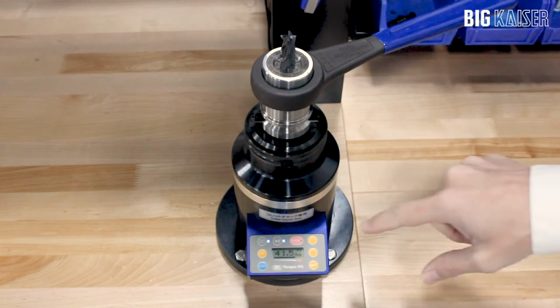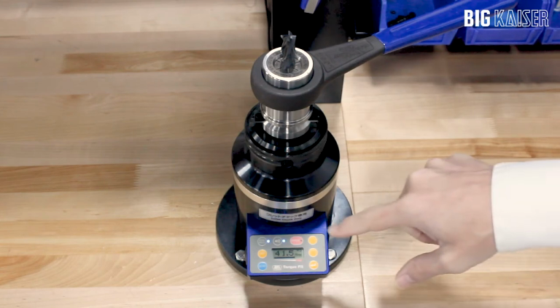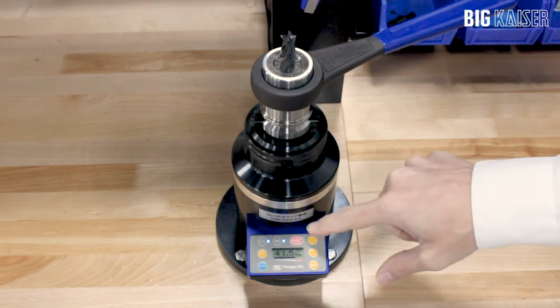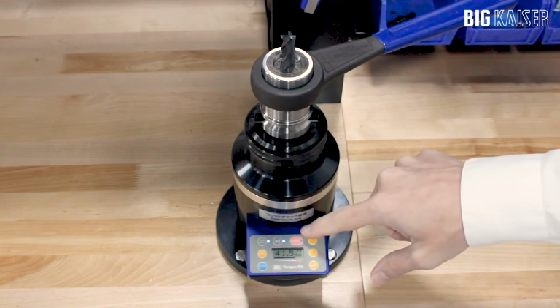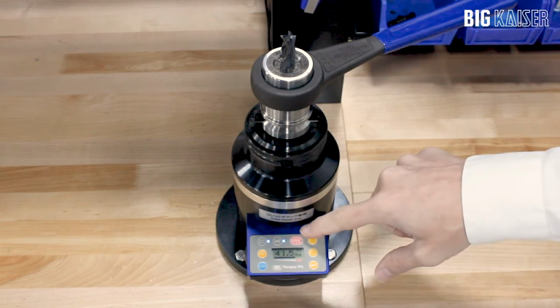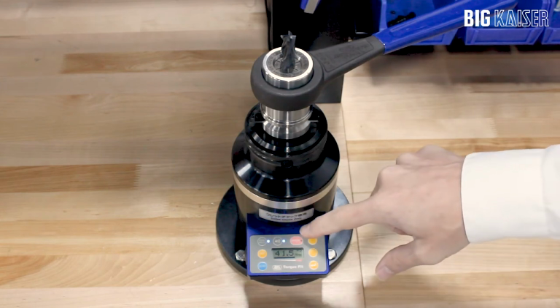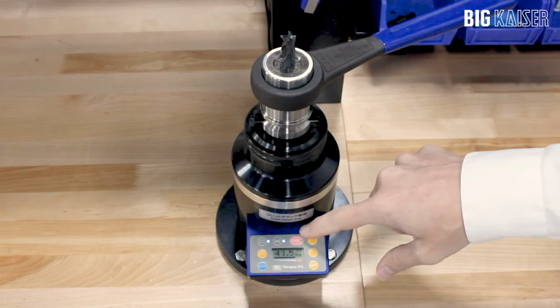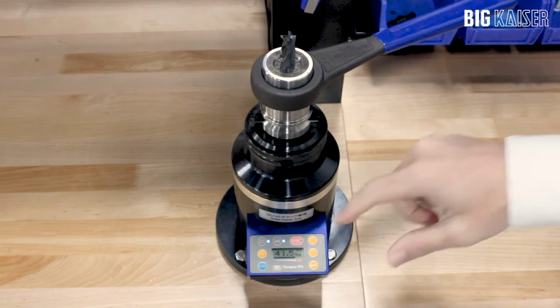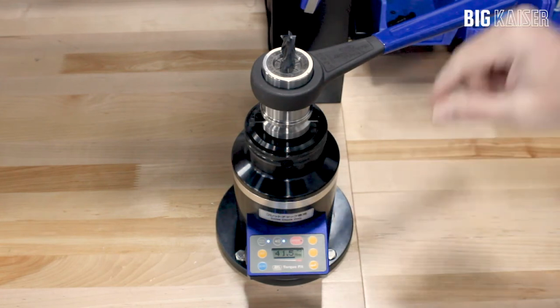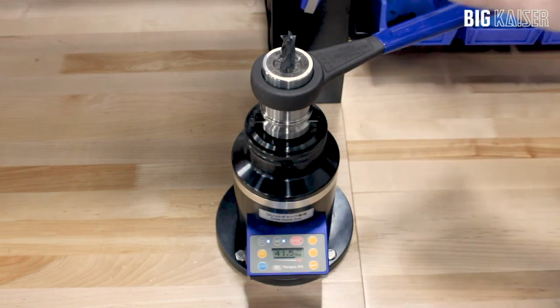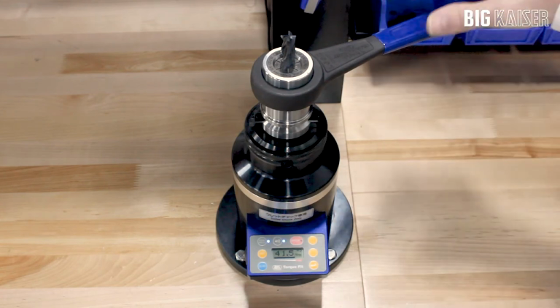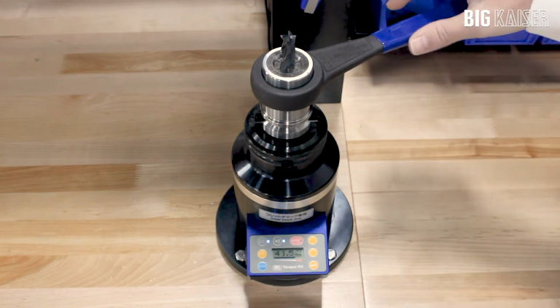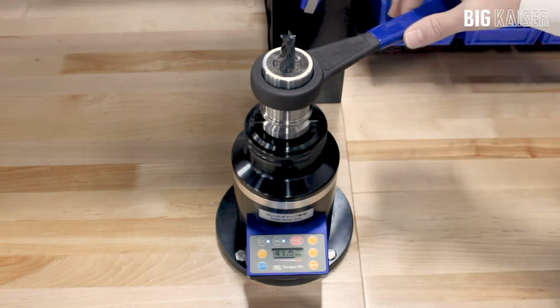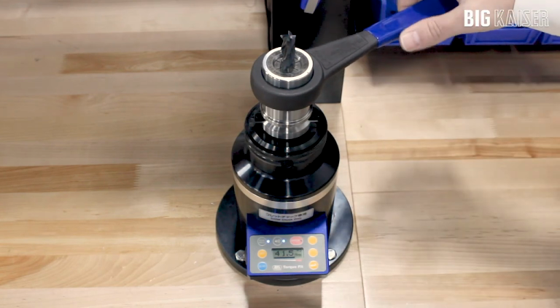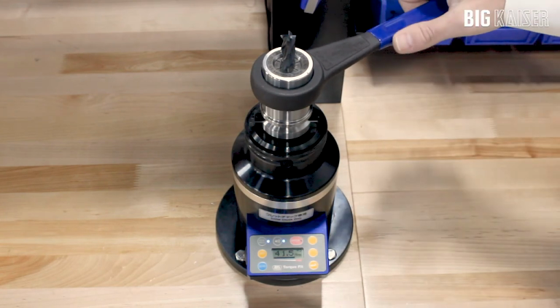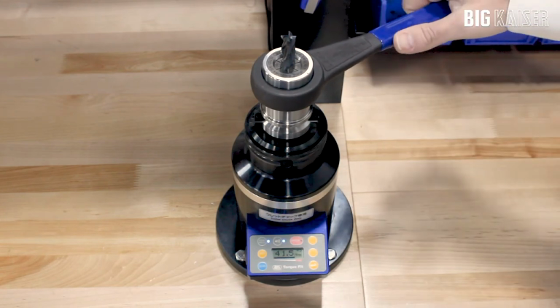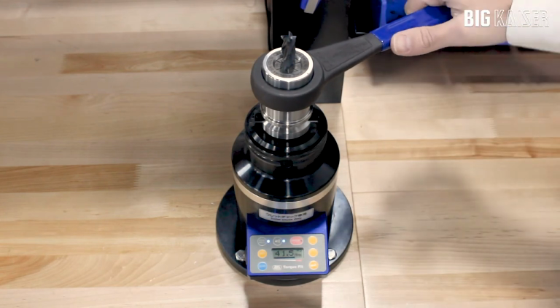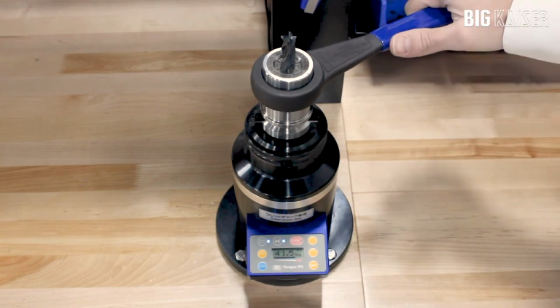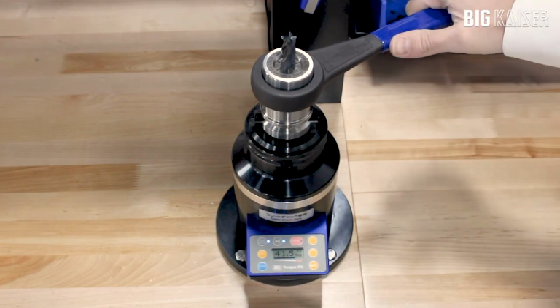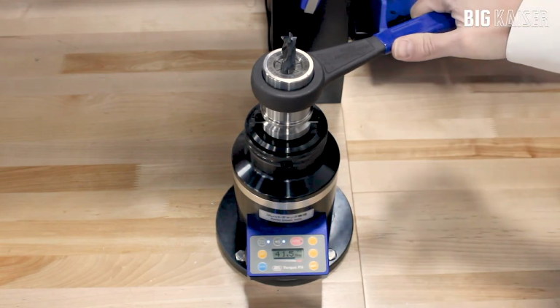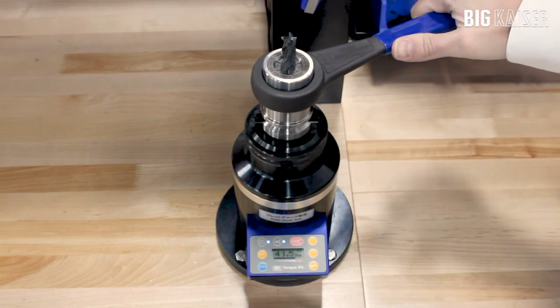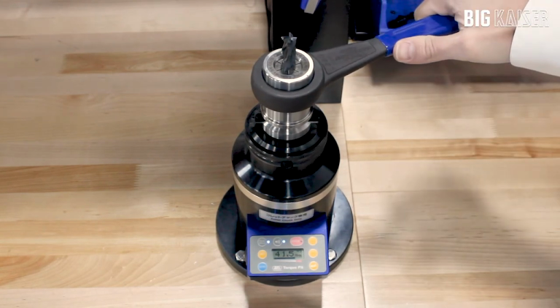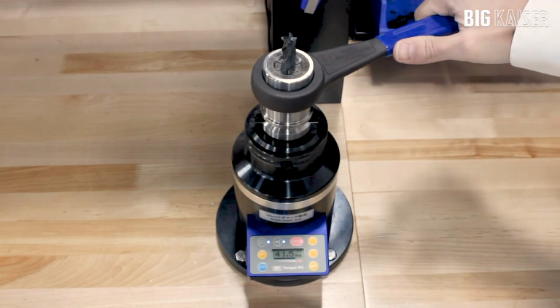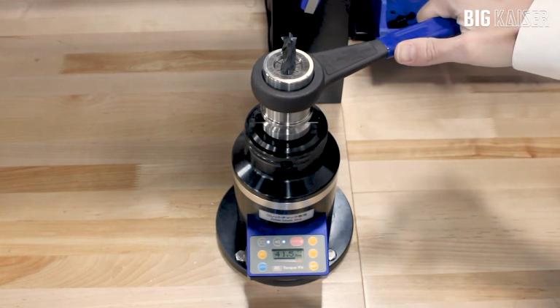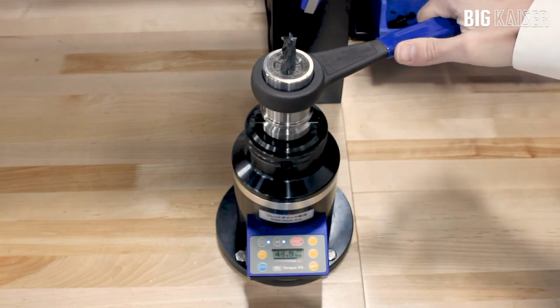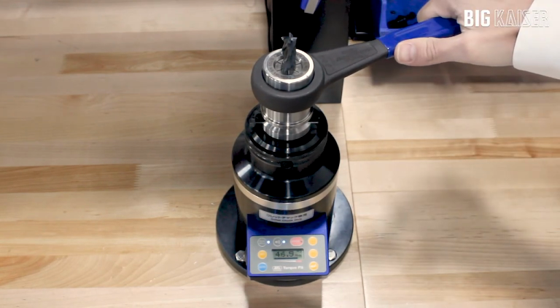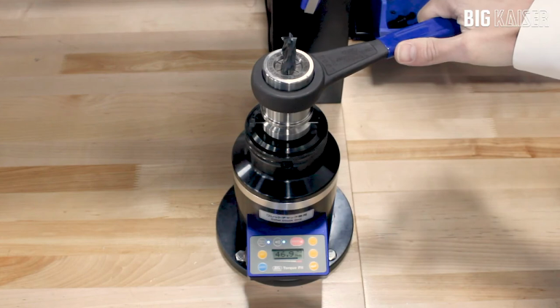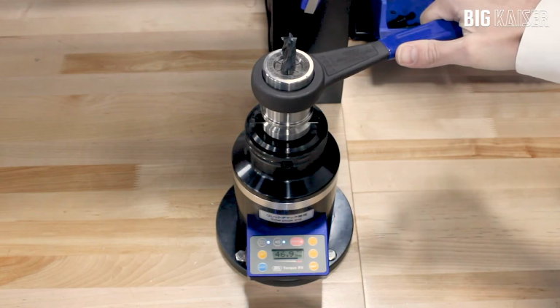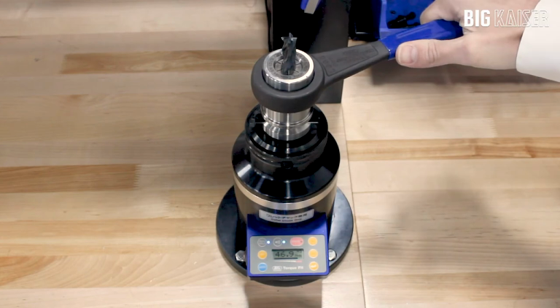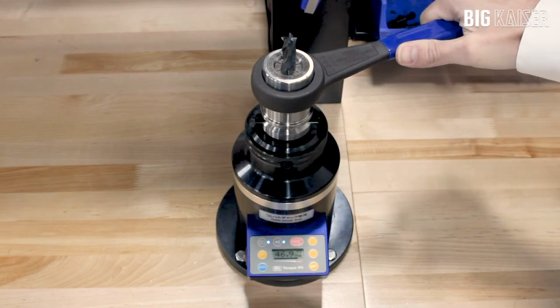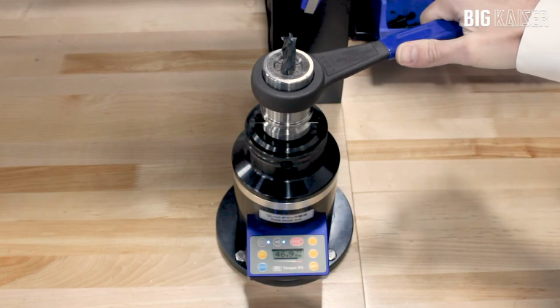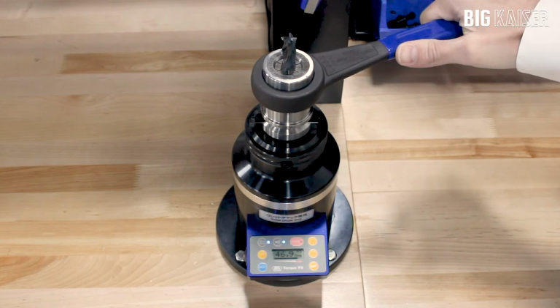There is also an error indicator. If too much torque is applied, the error button will light and the unit will beep.